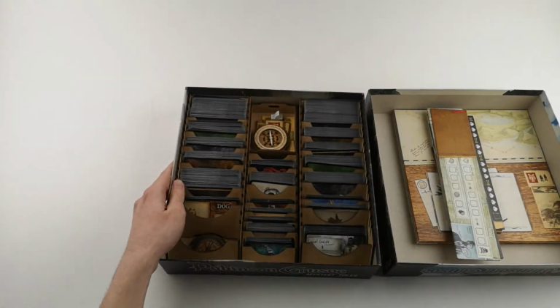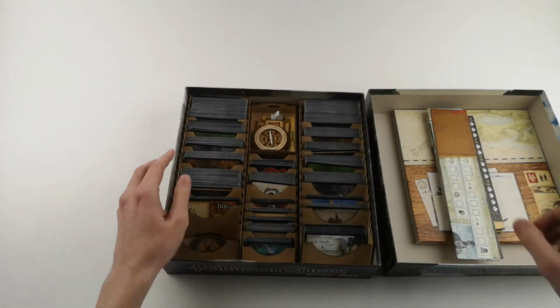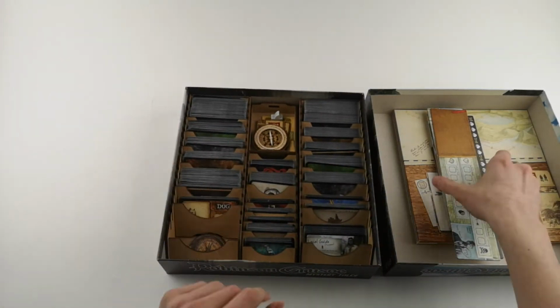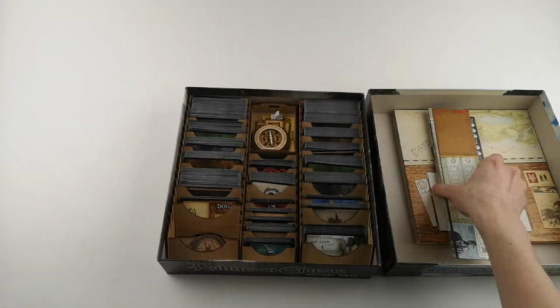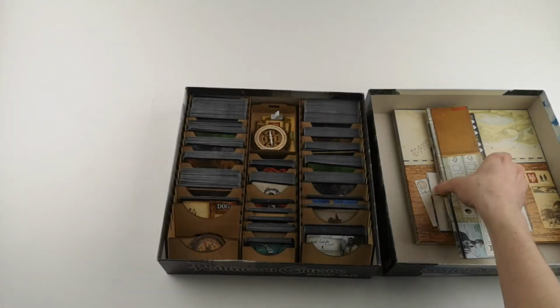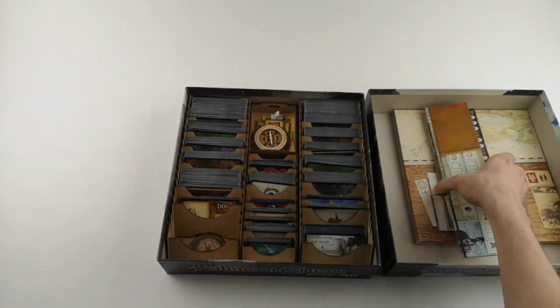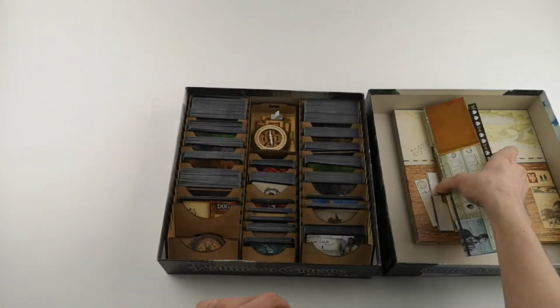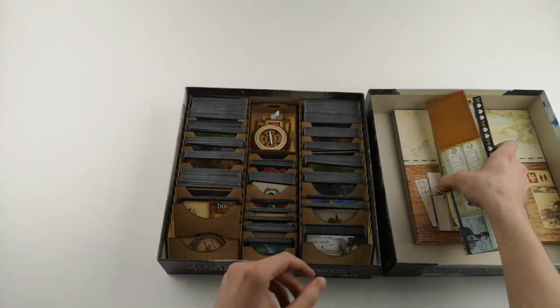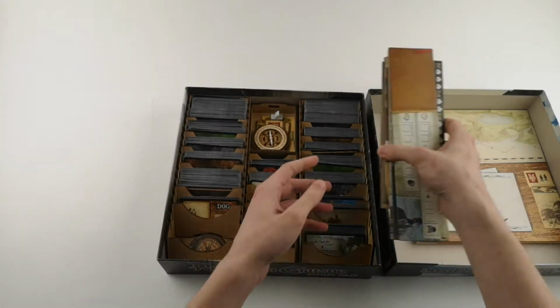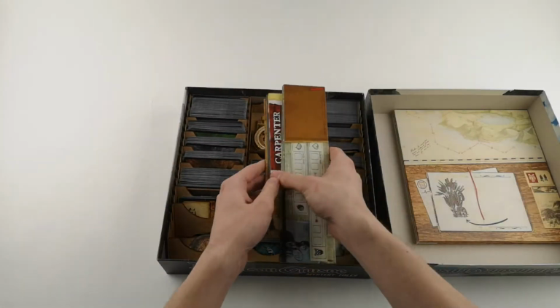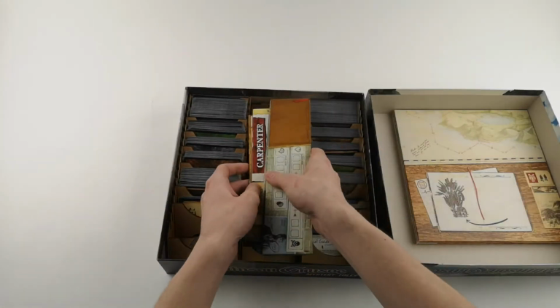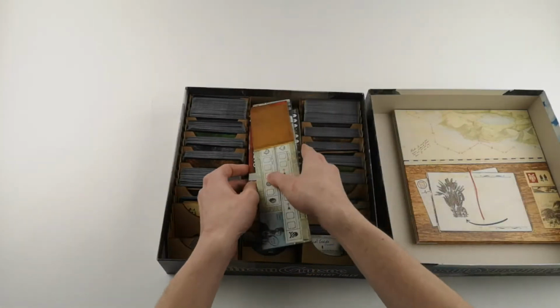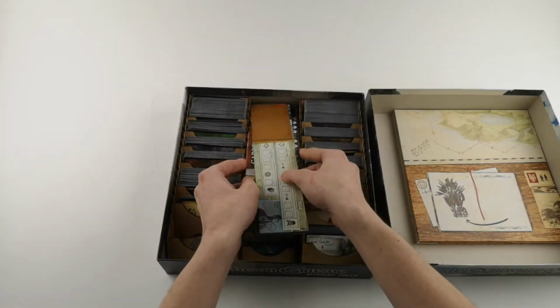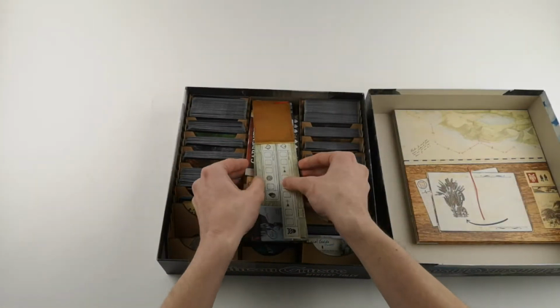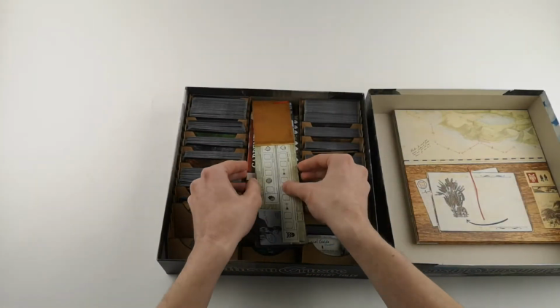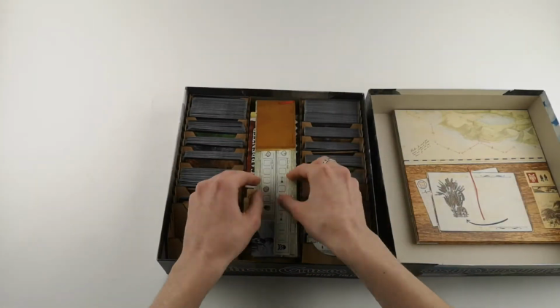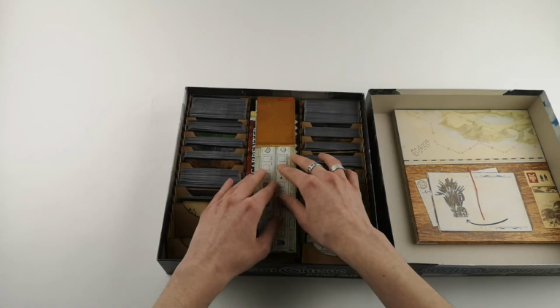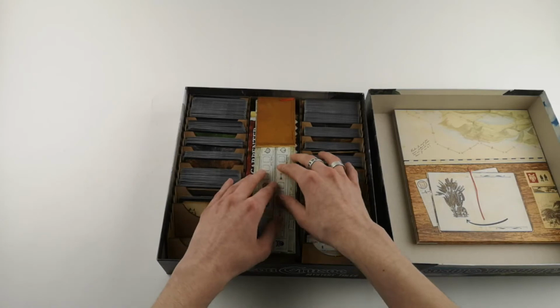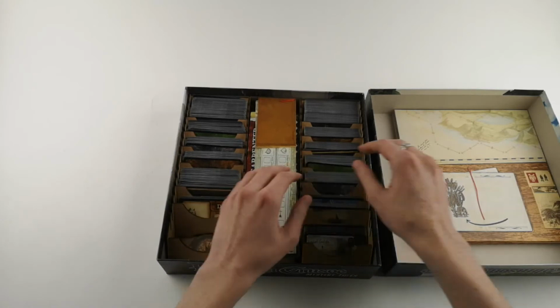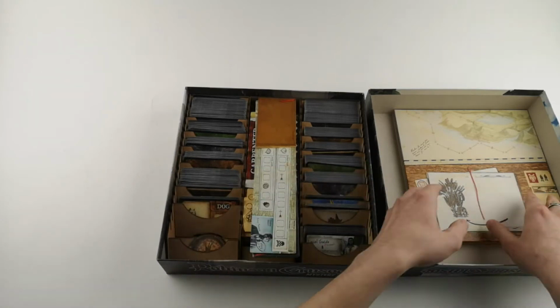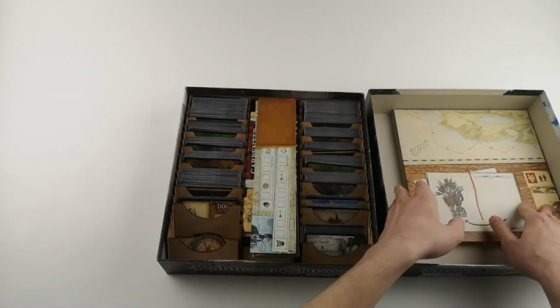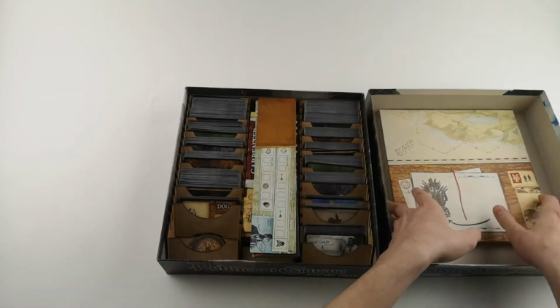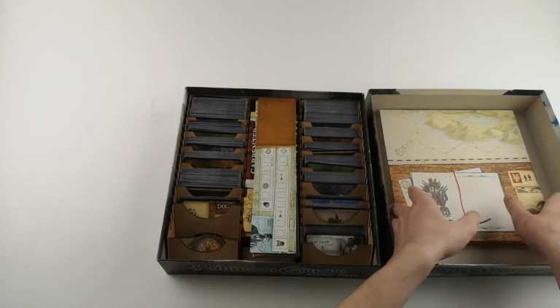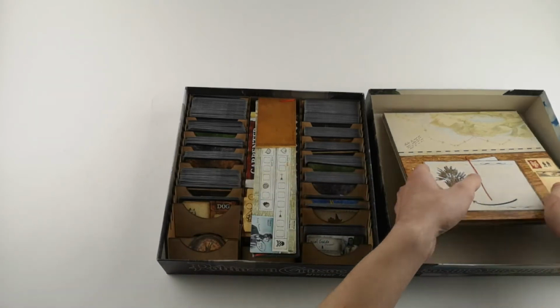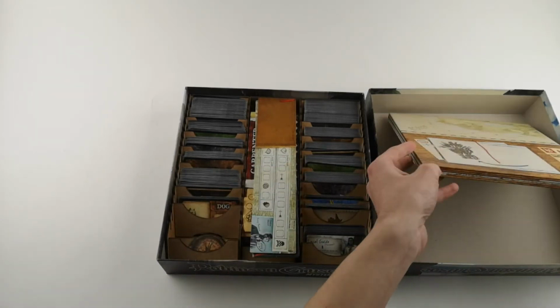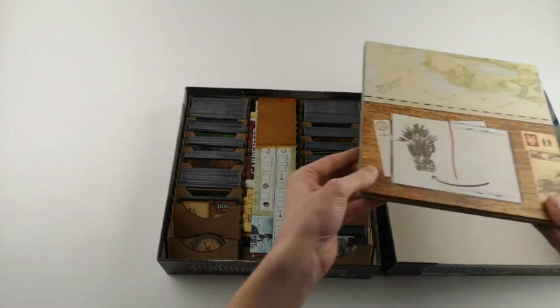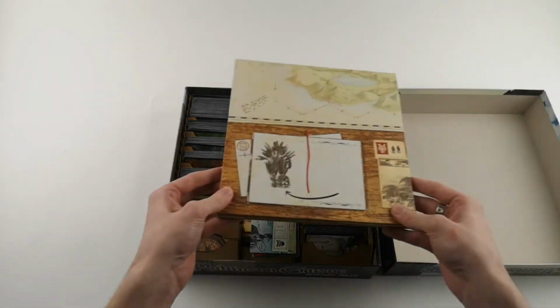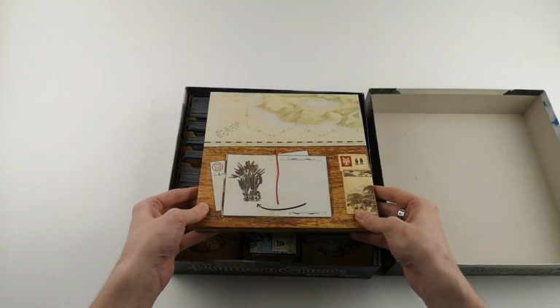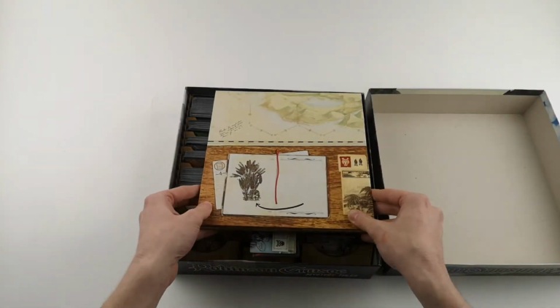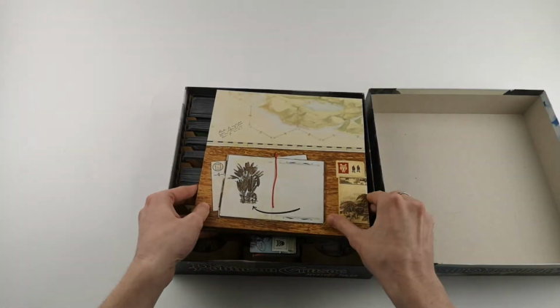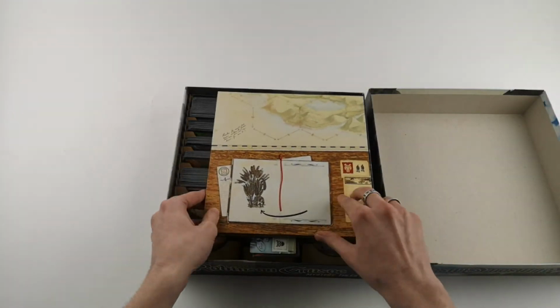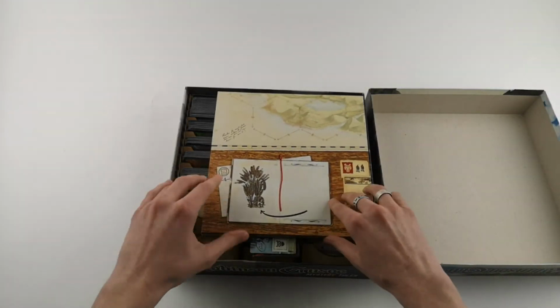Then we place the sanity tiles, character tokens and the main game board.